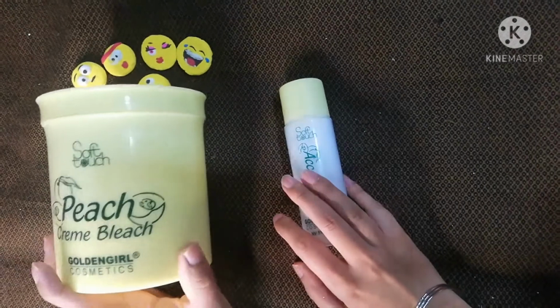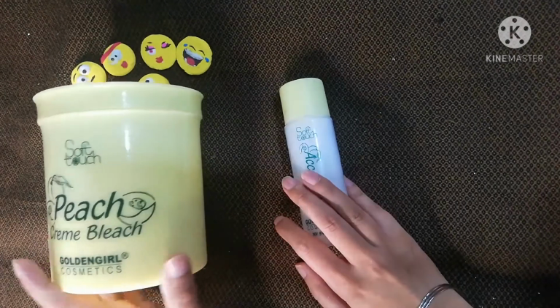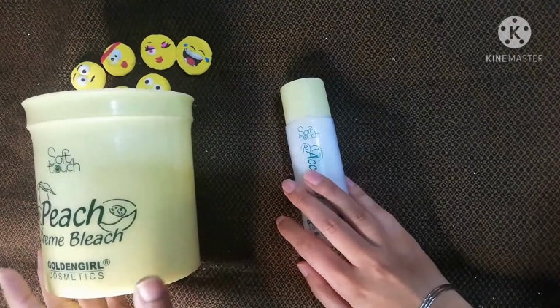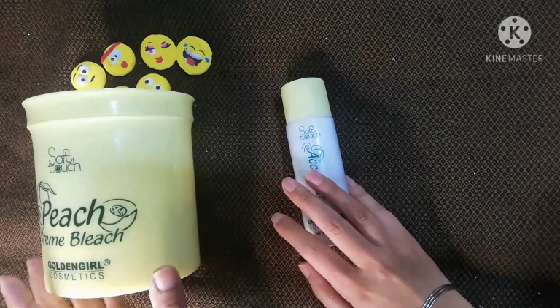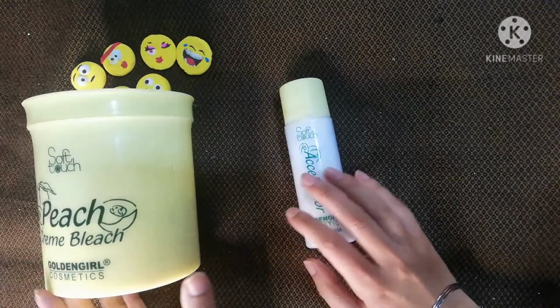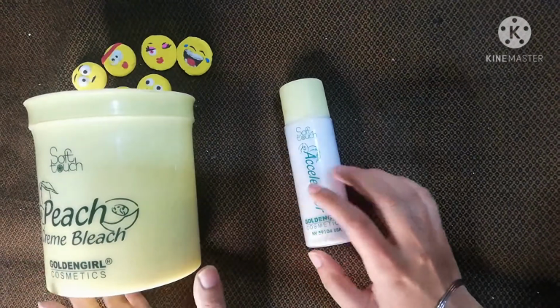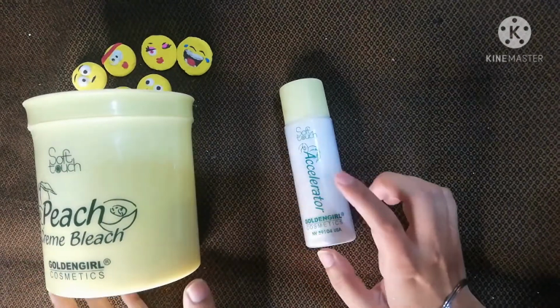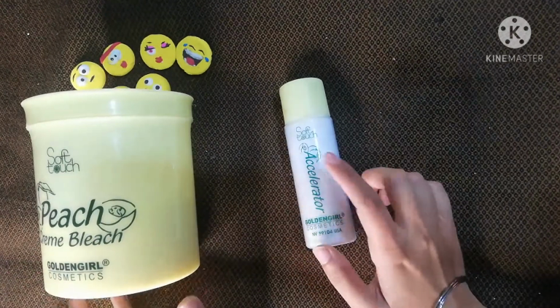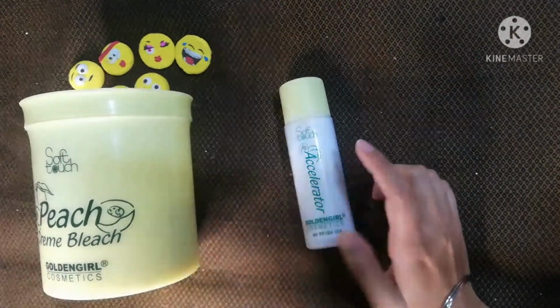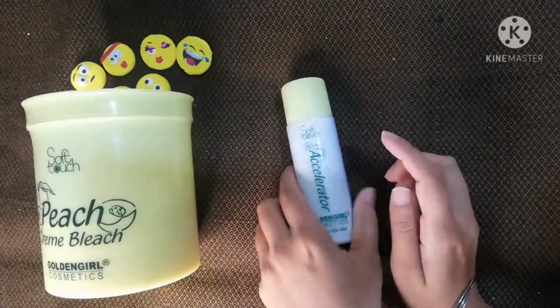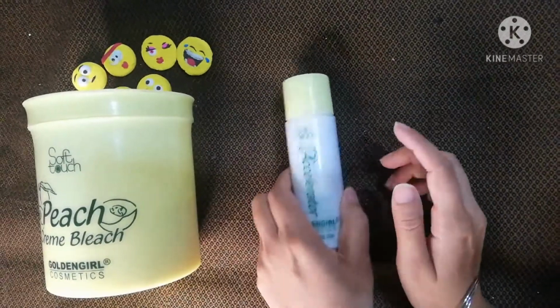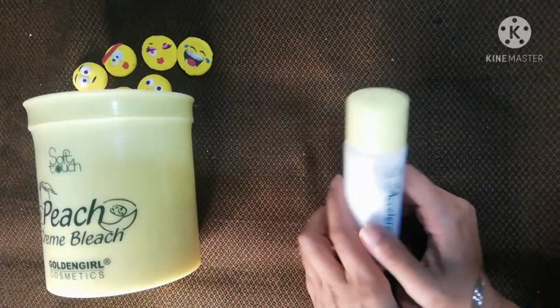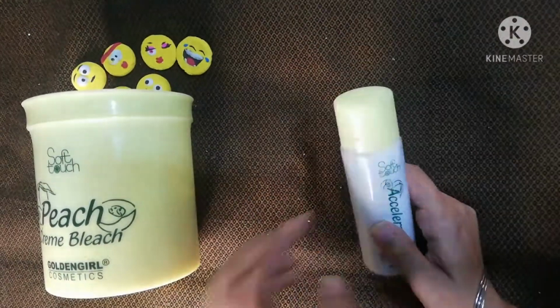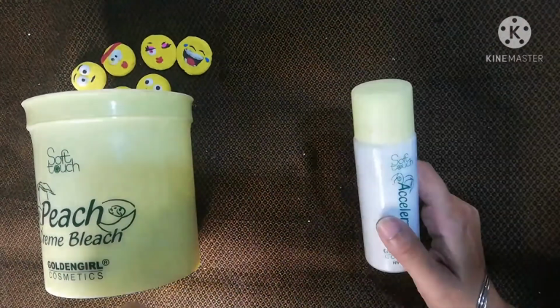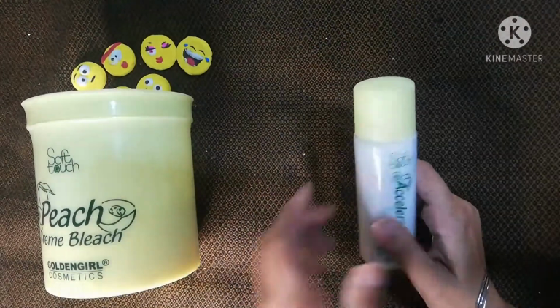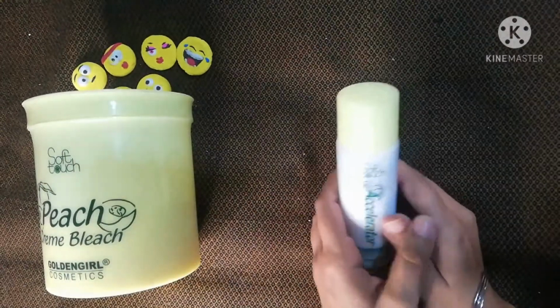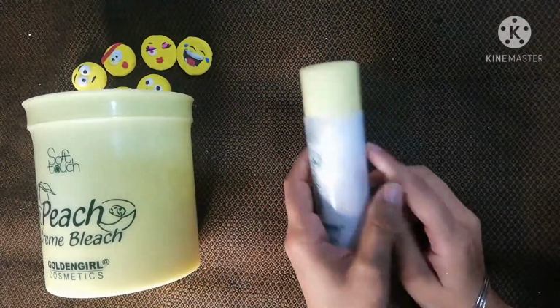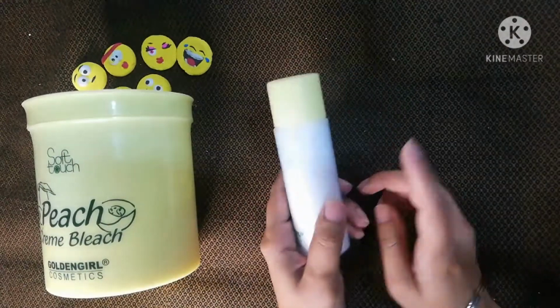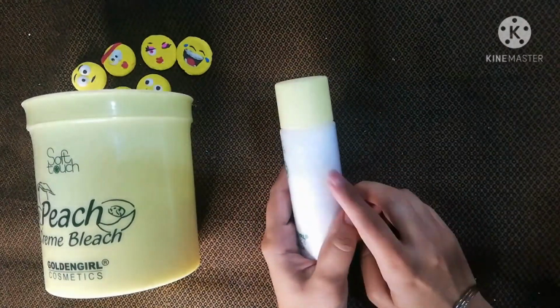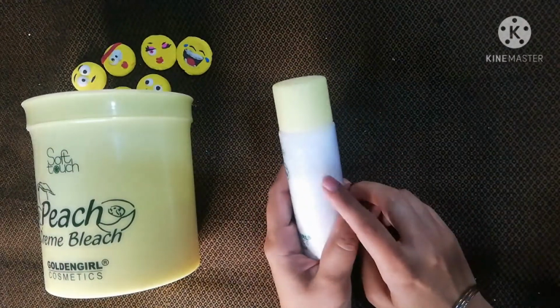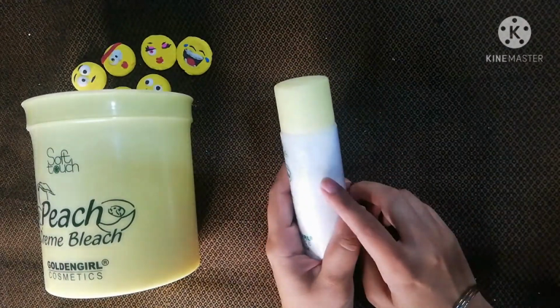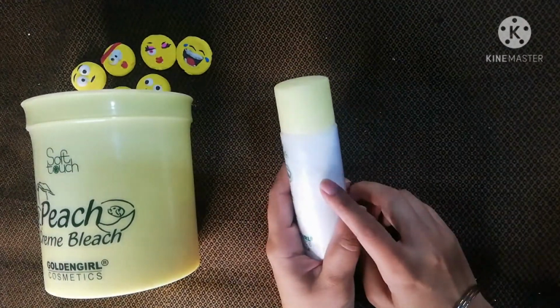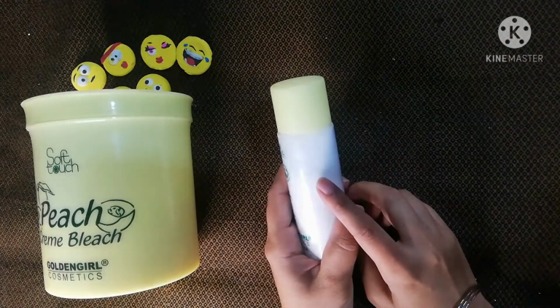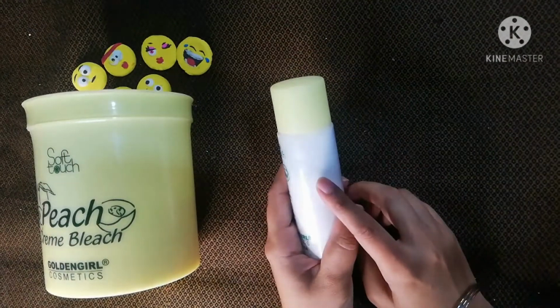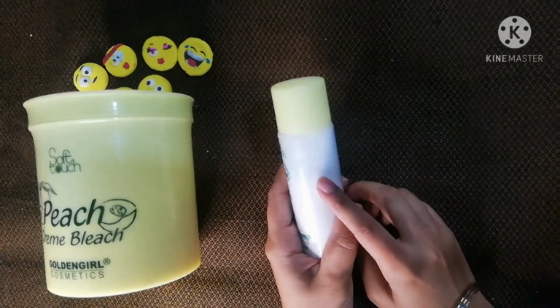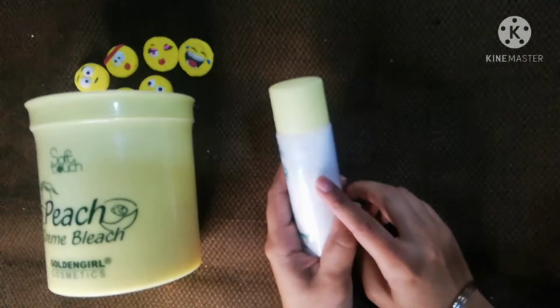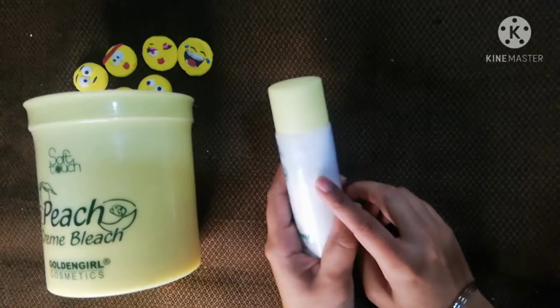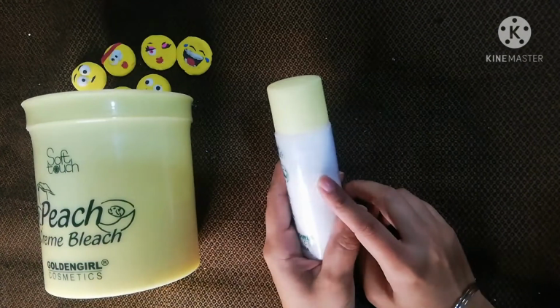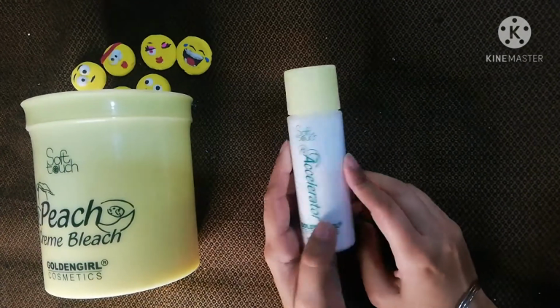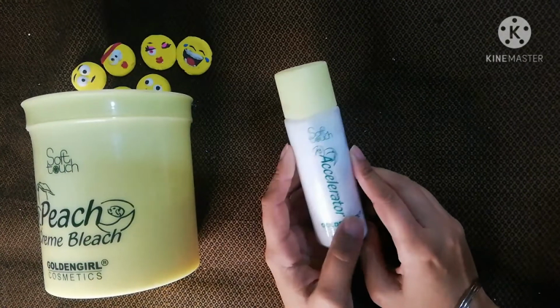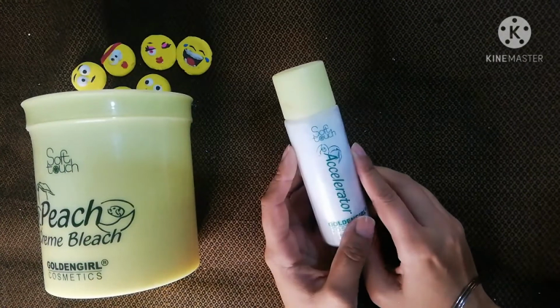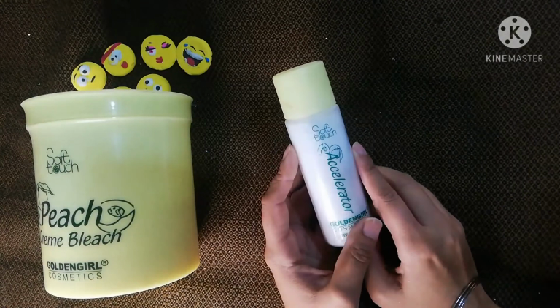How do we use it? This is an activator — we will use it to activate the bleach.